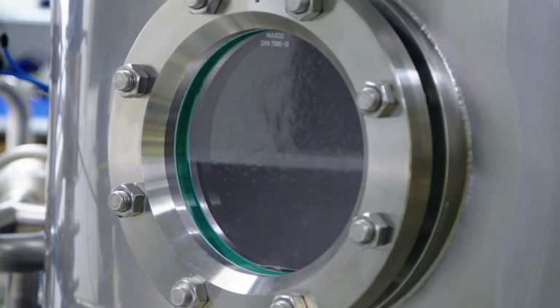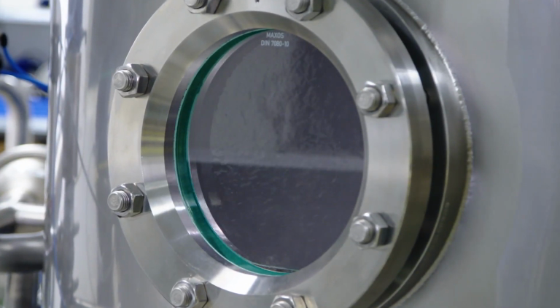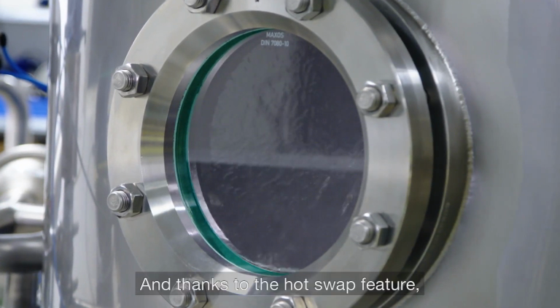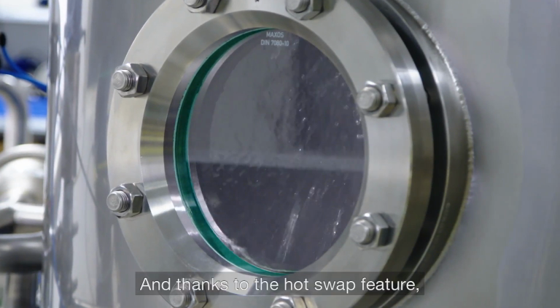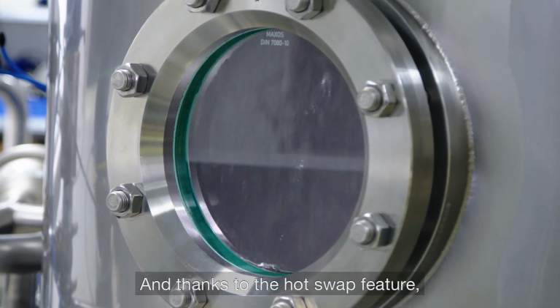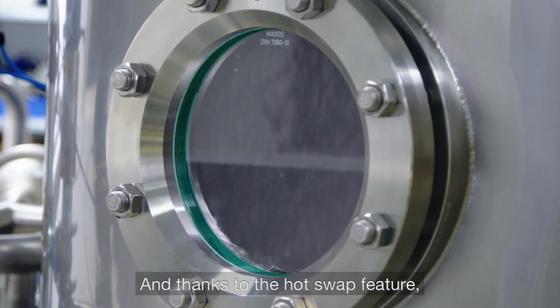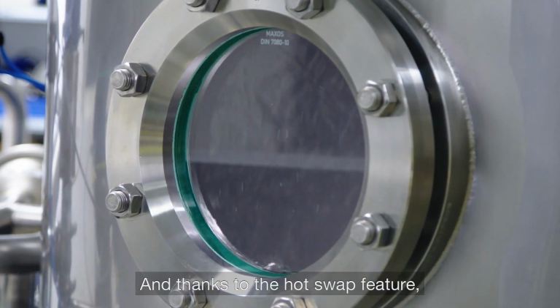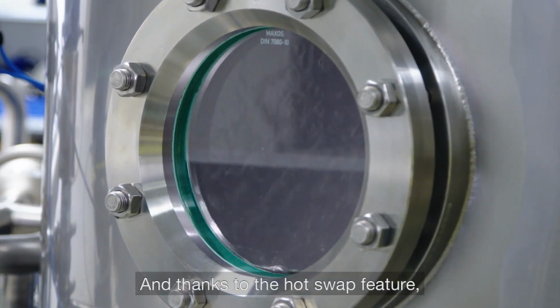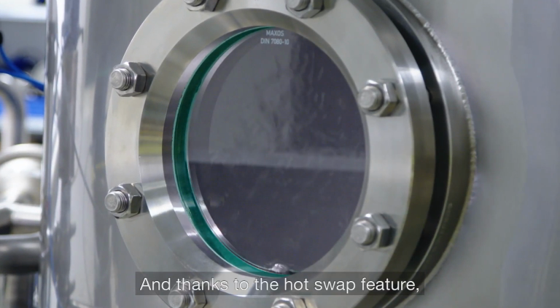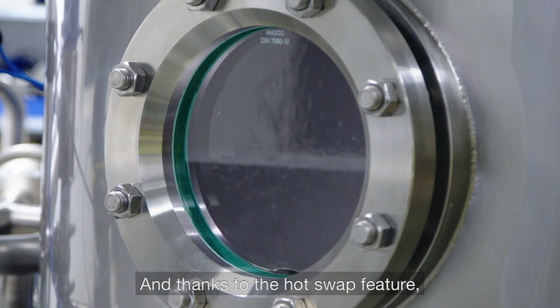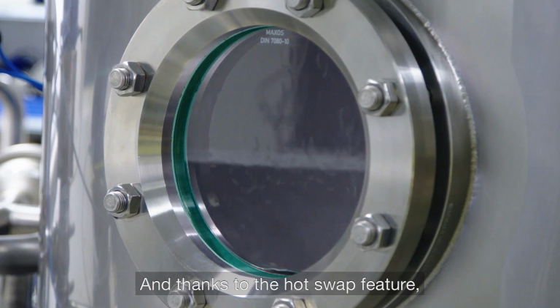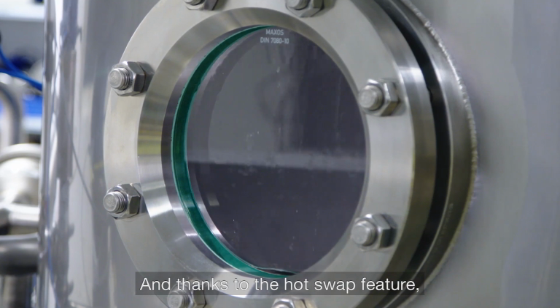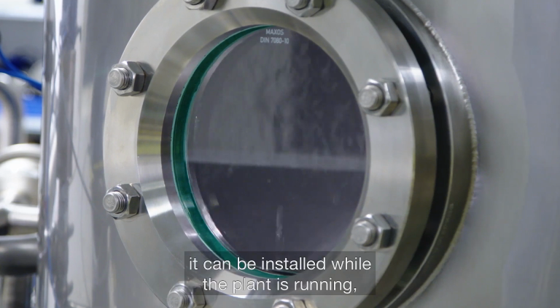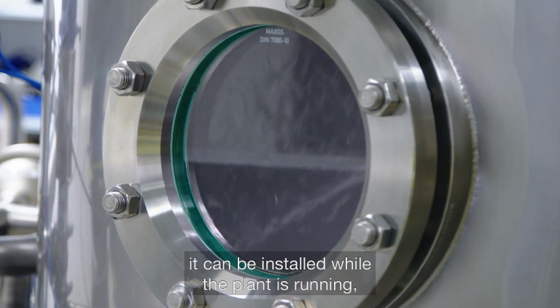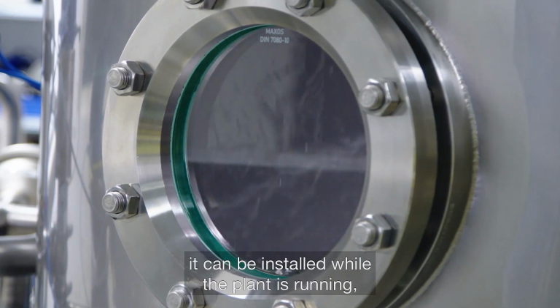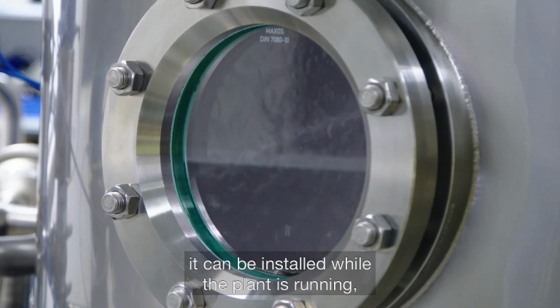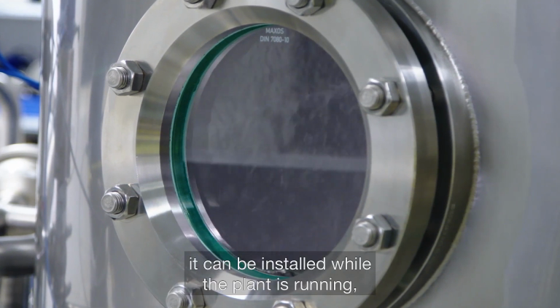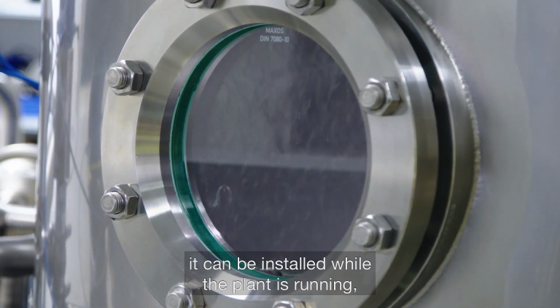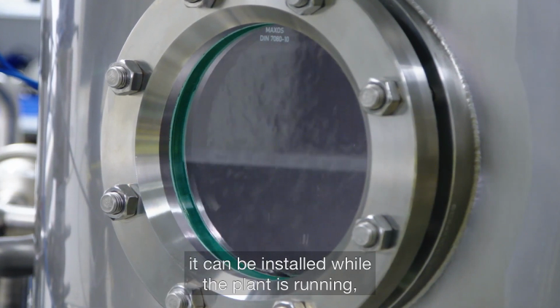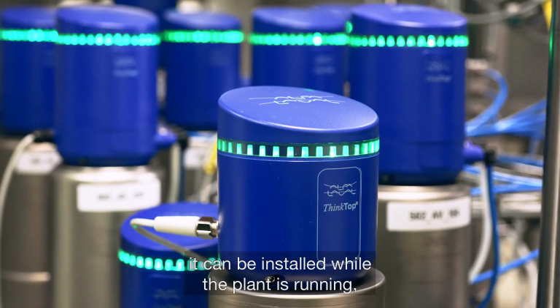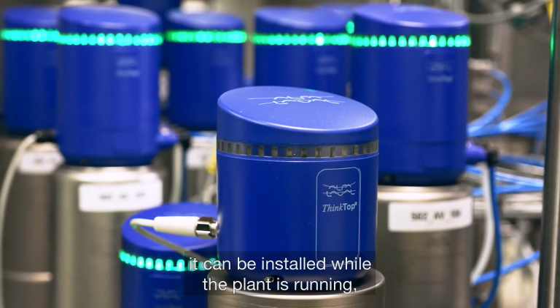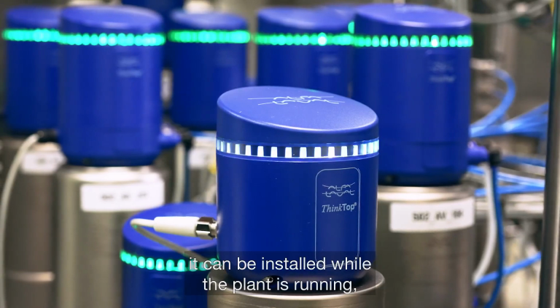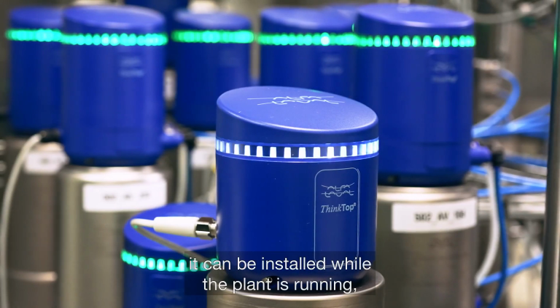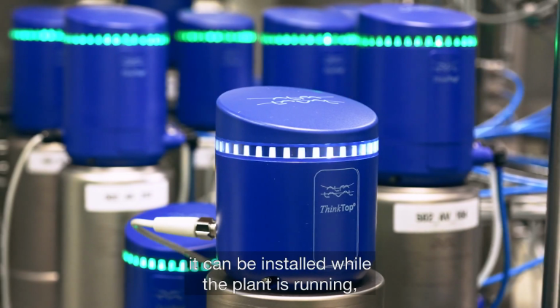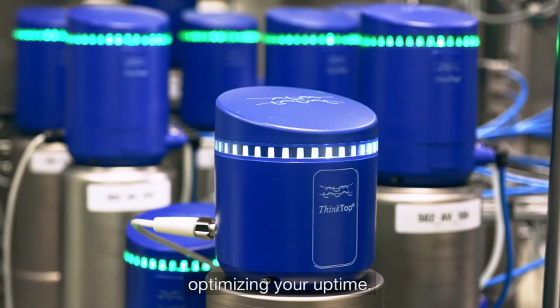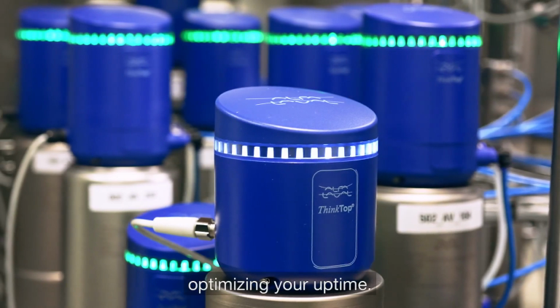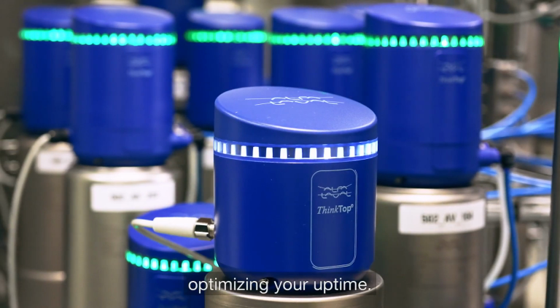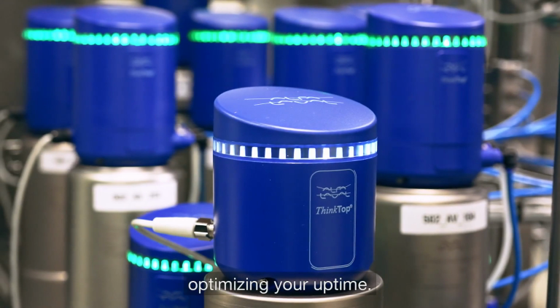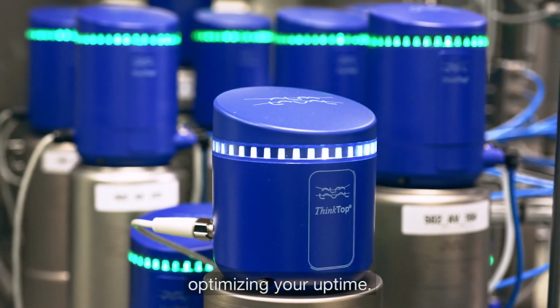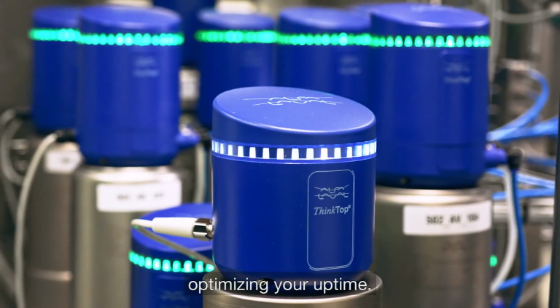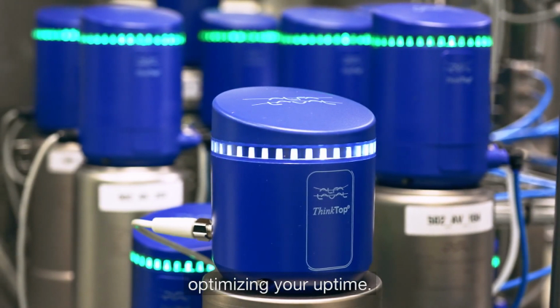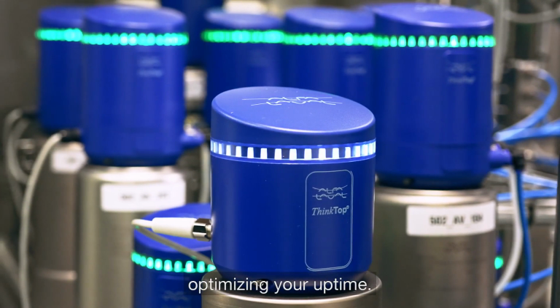Thanks to the Hotswap feature, it can be installed while the plant is running, optimizing your uptime.